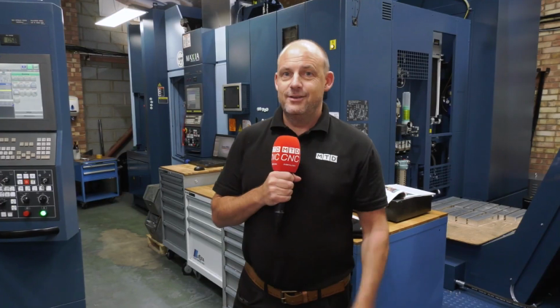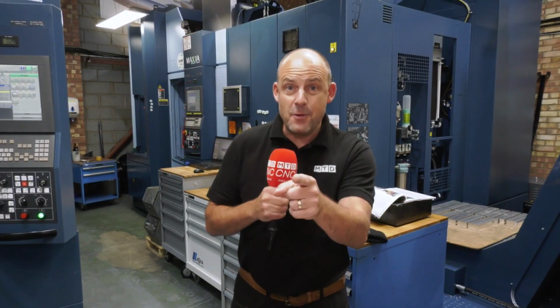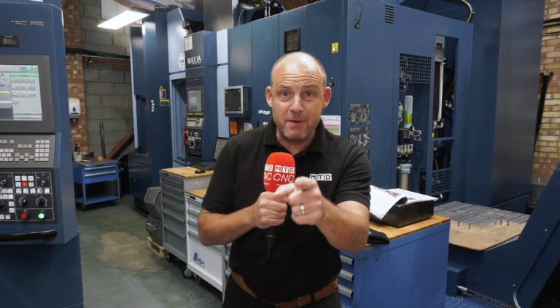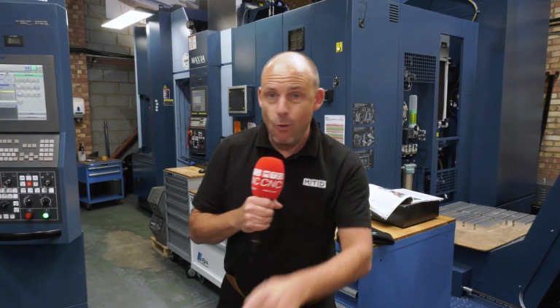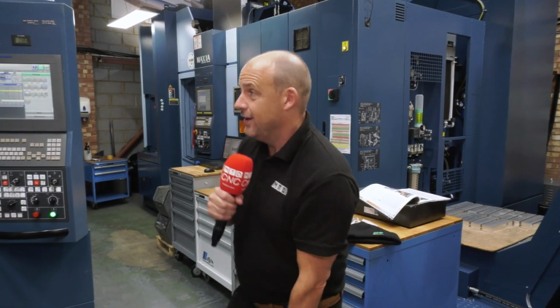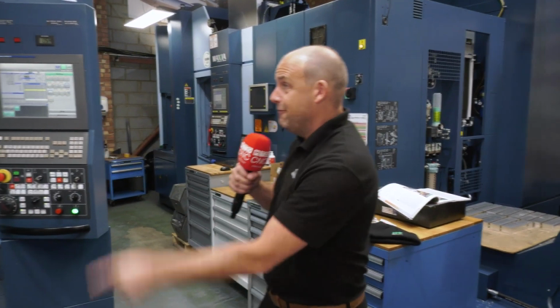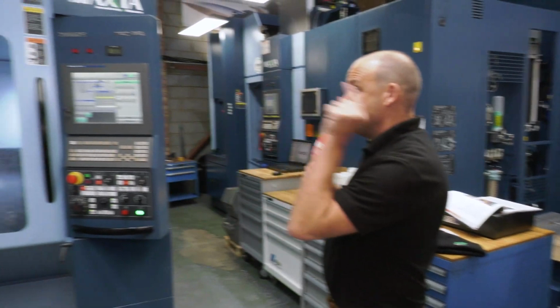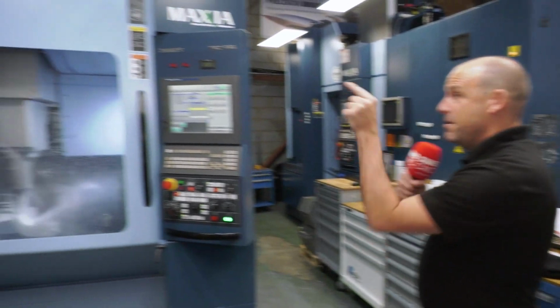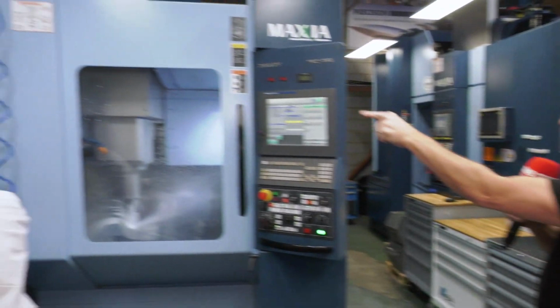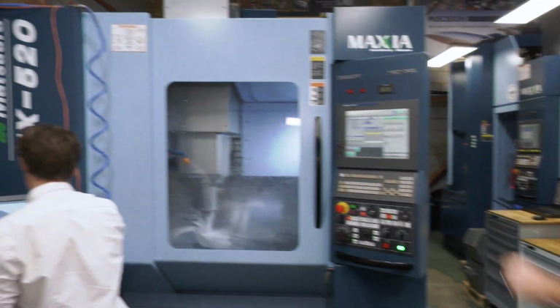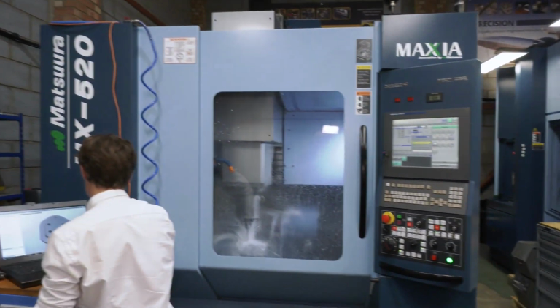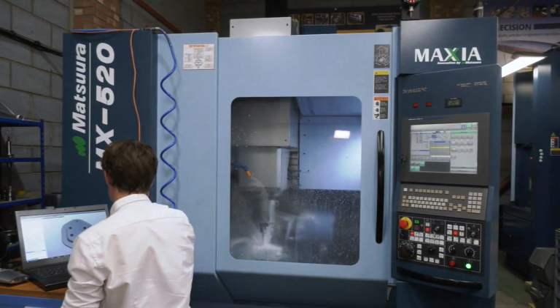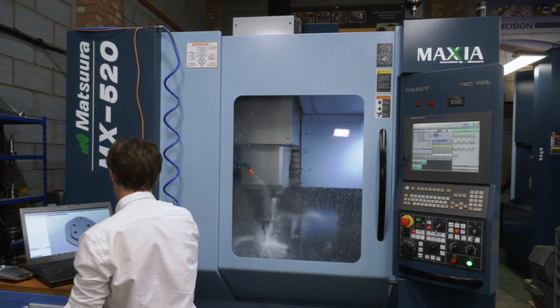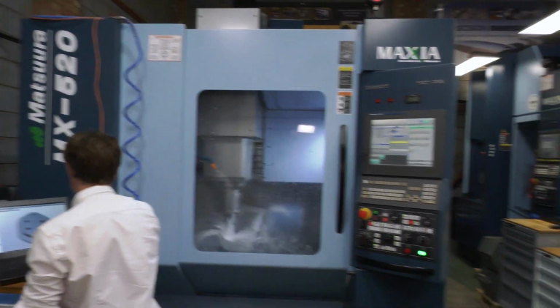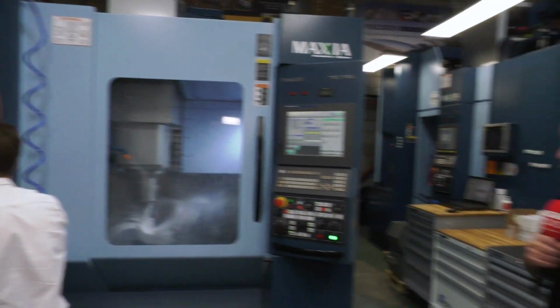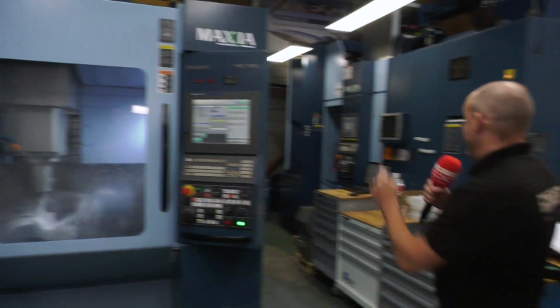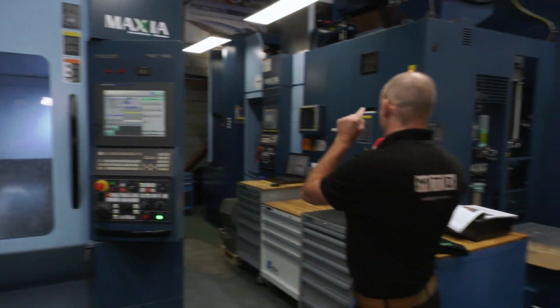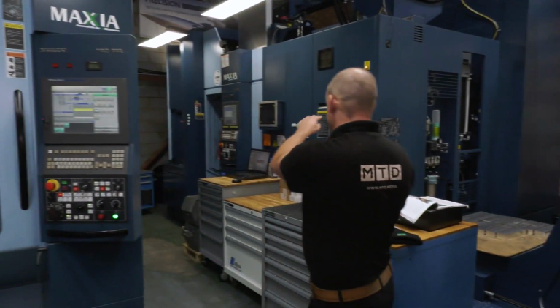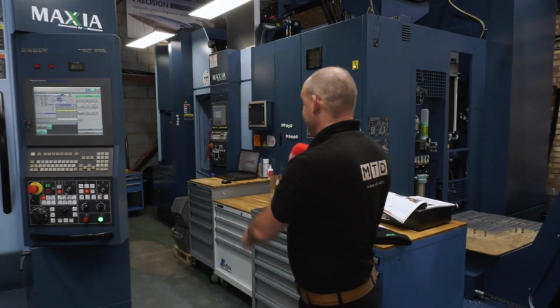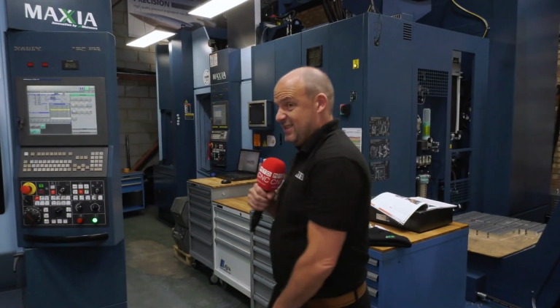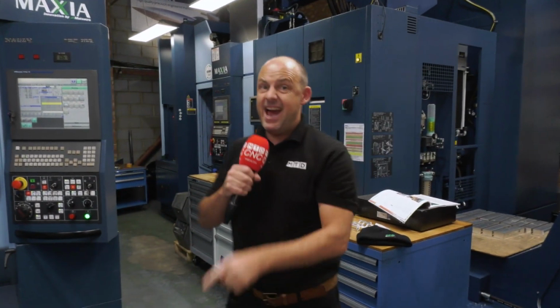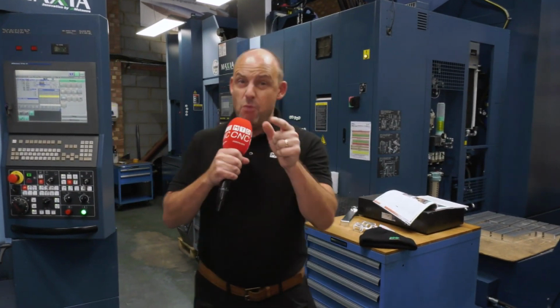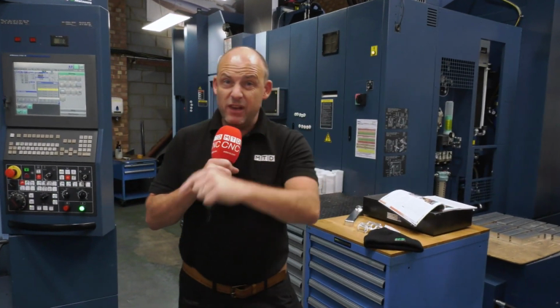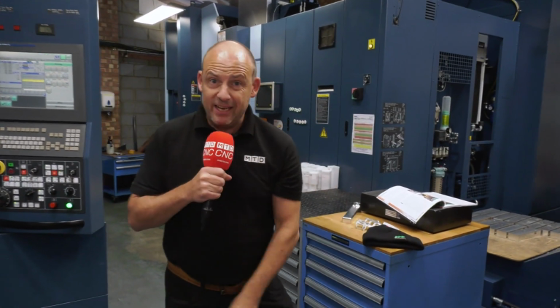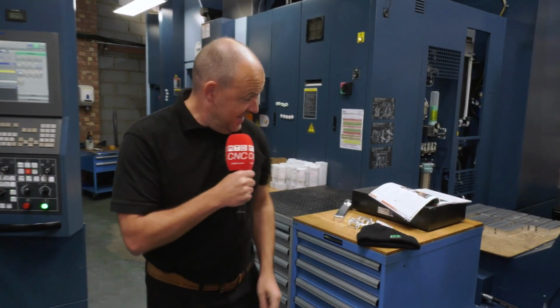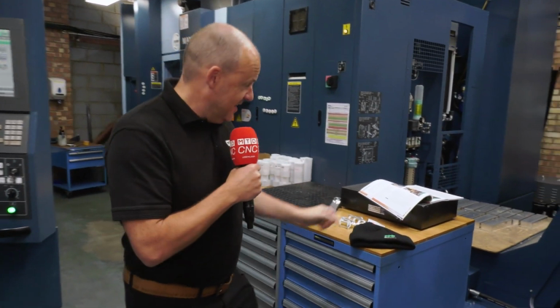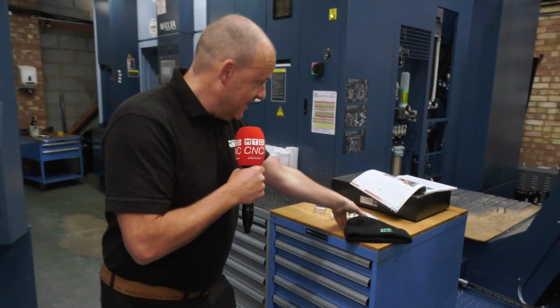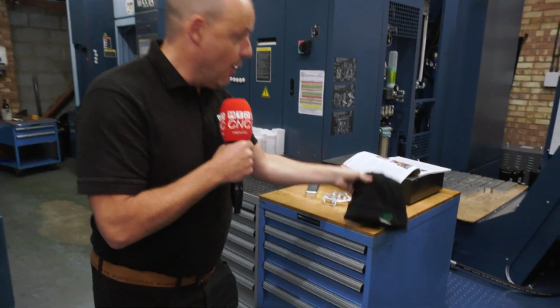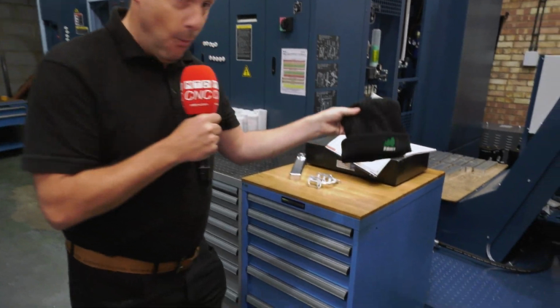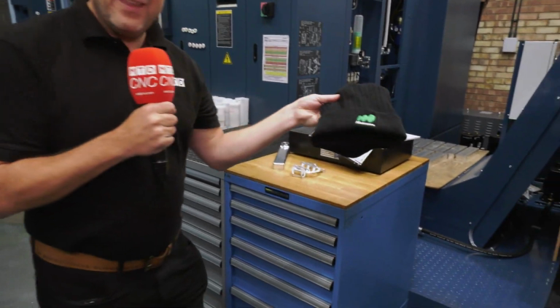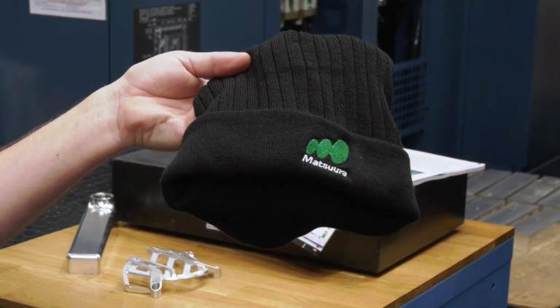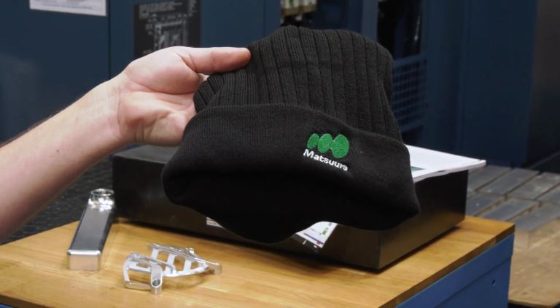So you have been warned. If you start with one of these, you're going to end up with one of these — and more than likely, one of these too. Thank you.